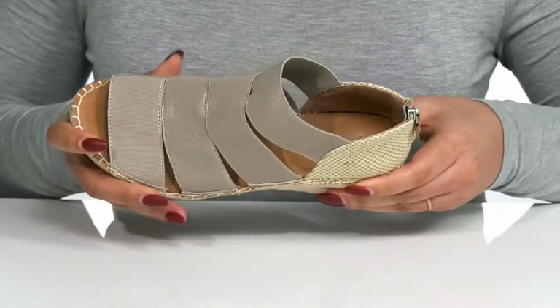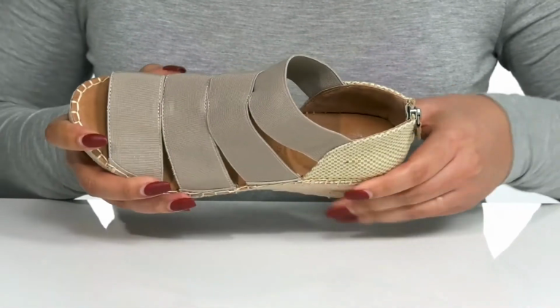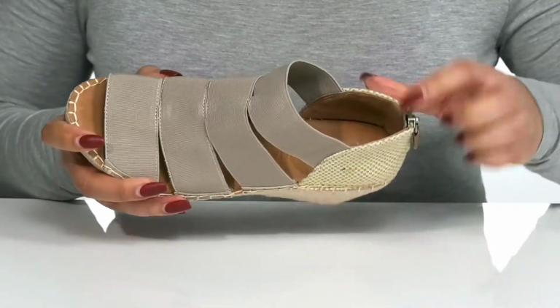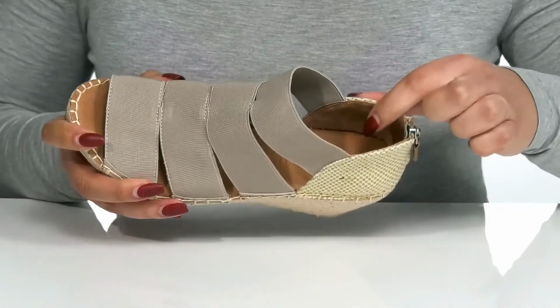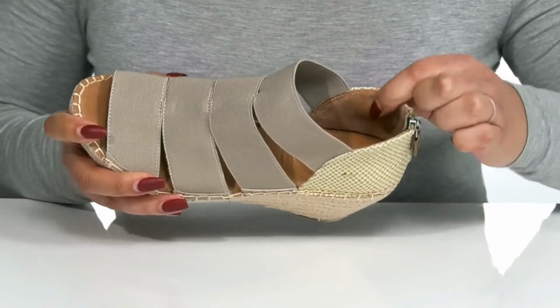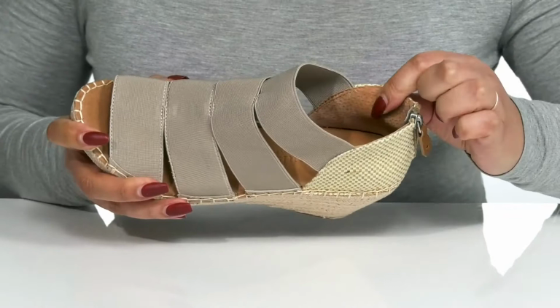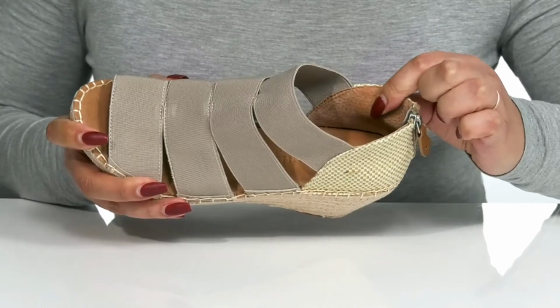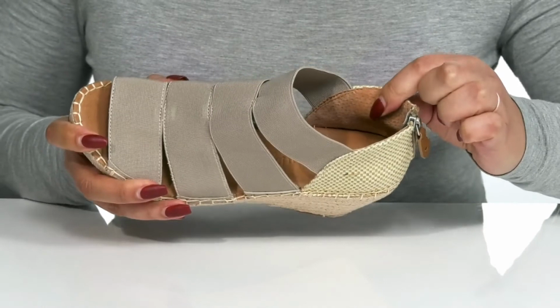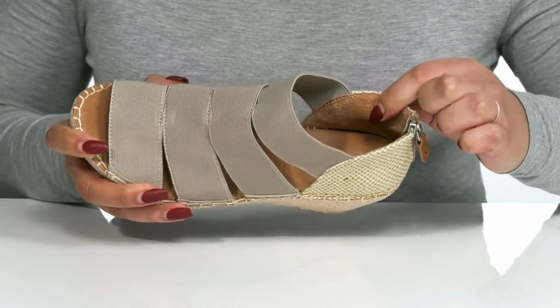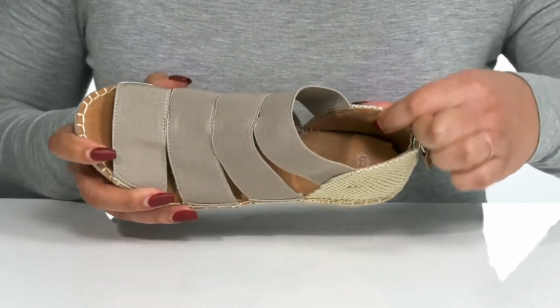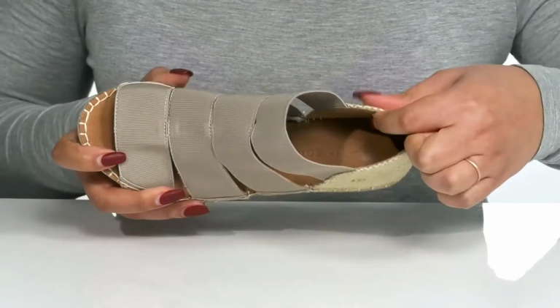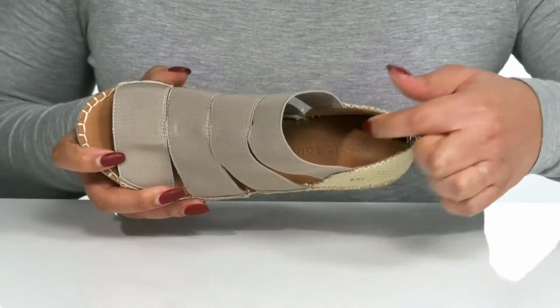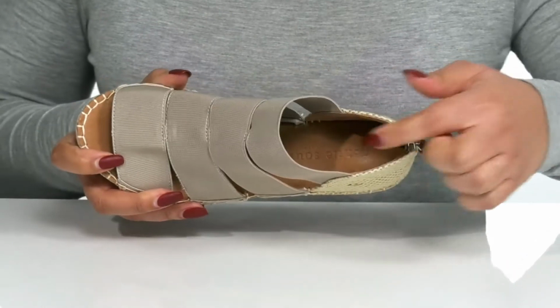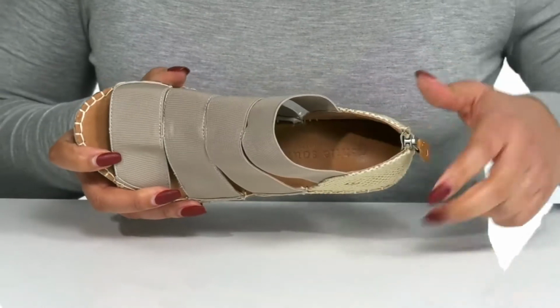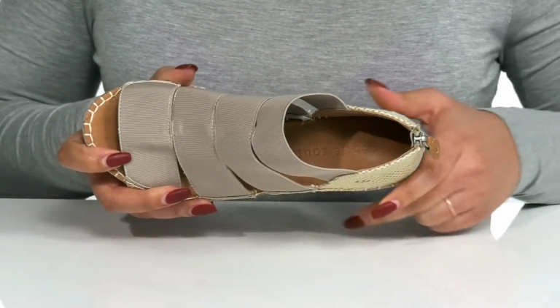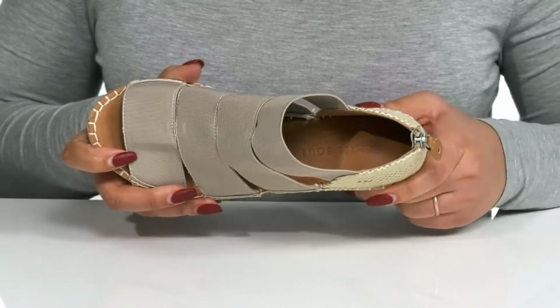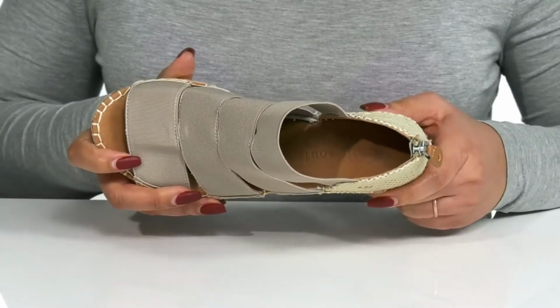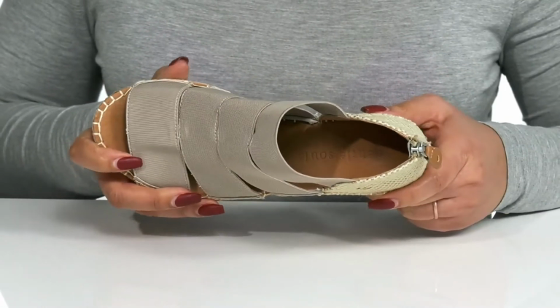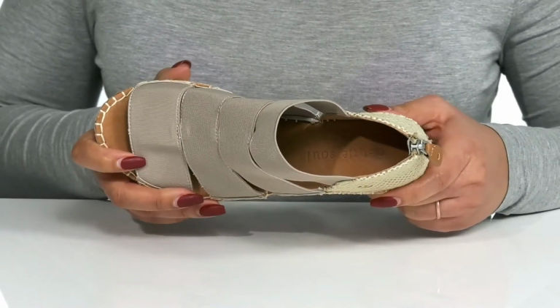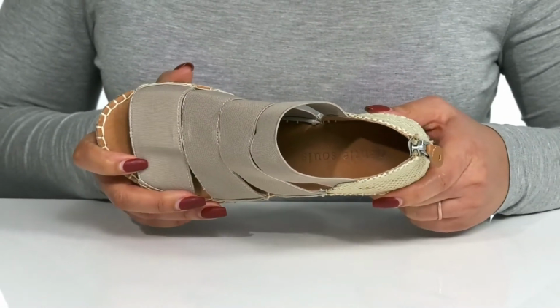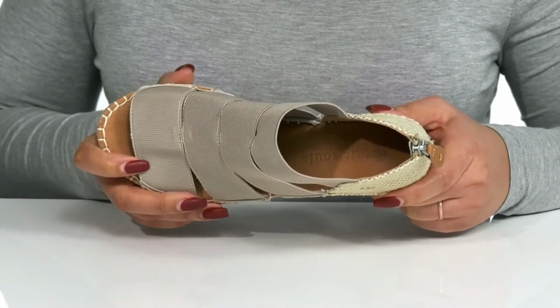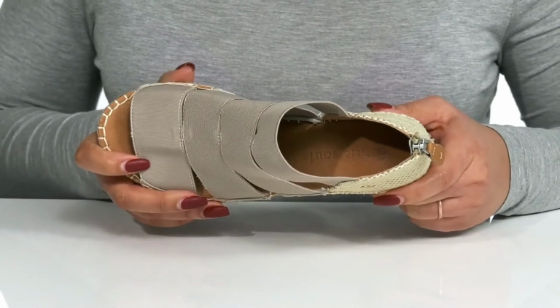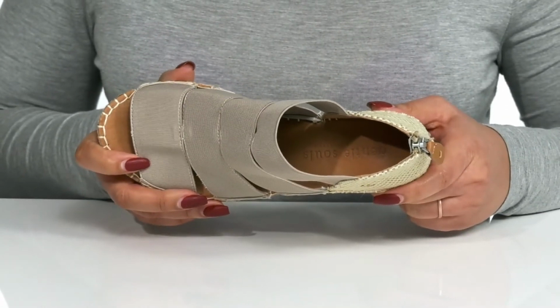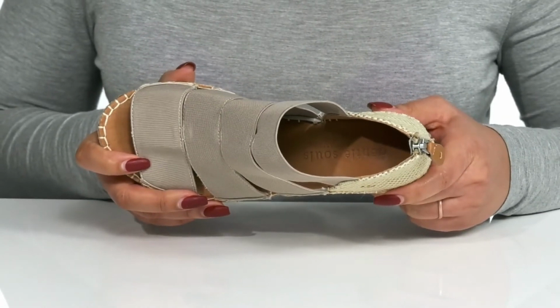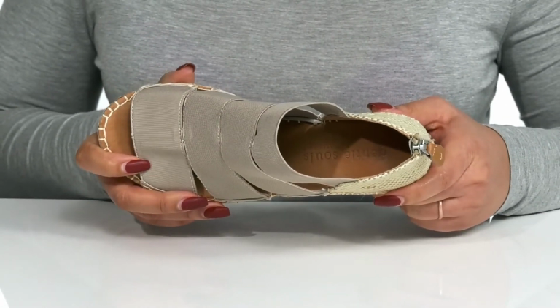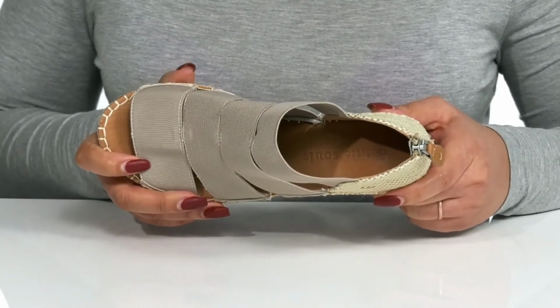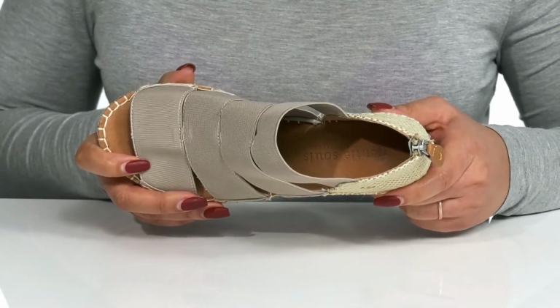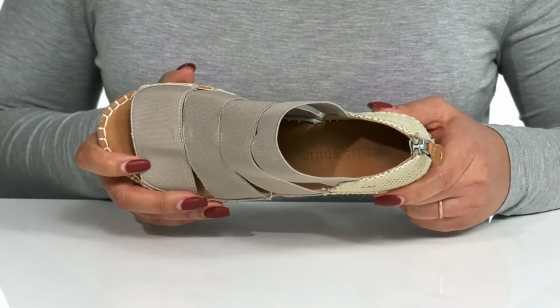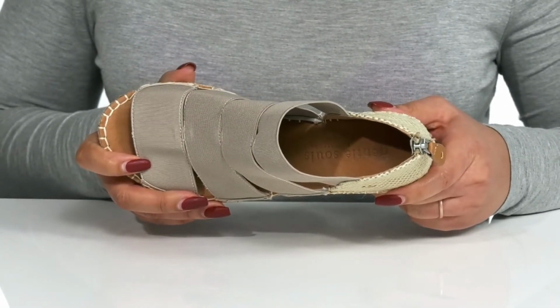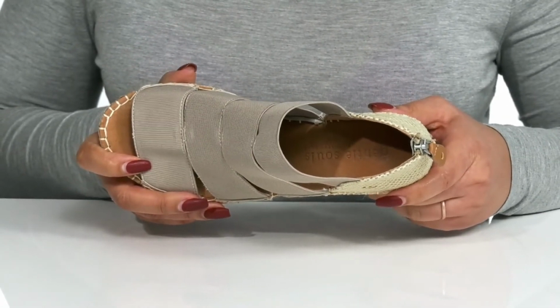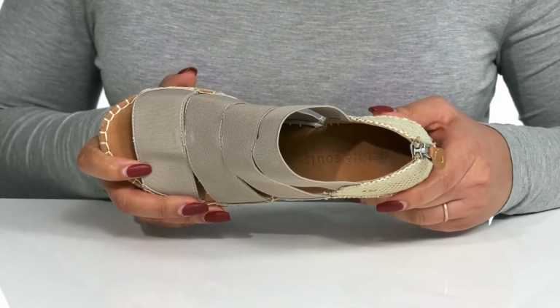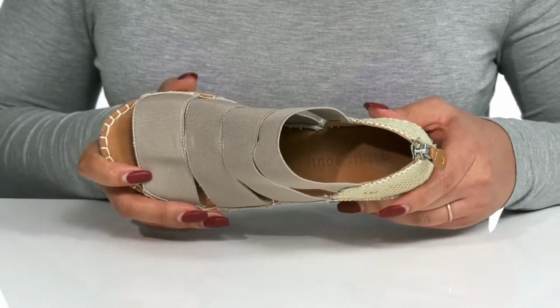Inside, there is a leather lining with a generously cushioned footbed to keep you comfortable all day.